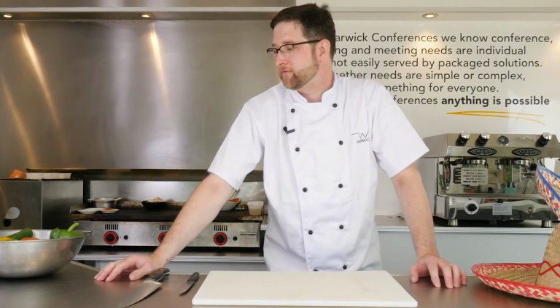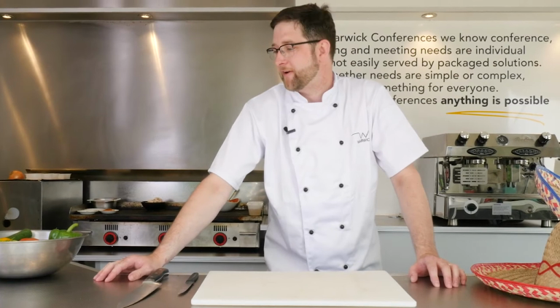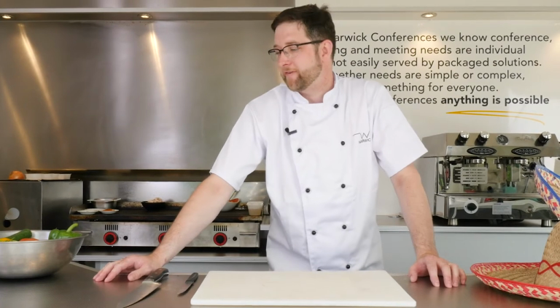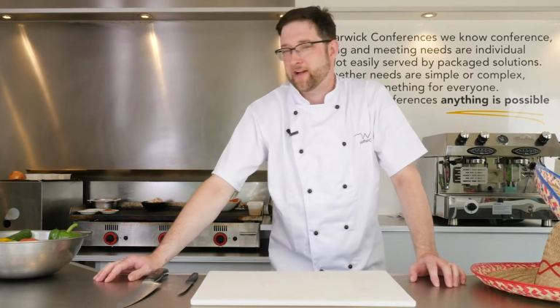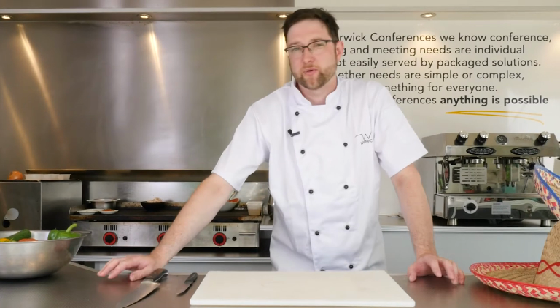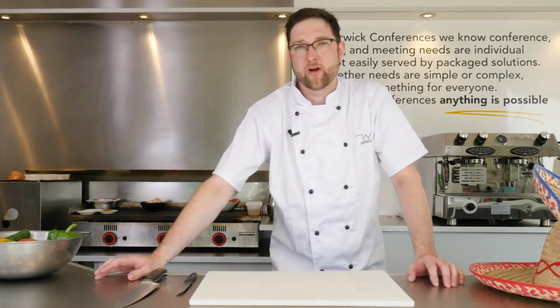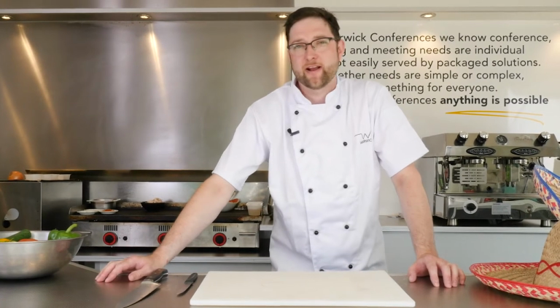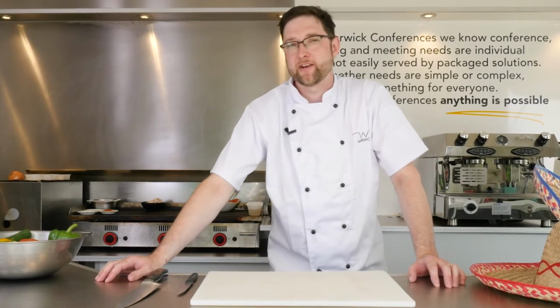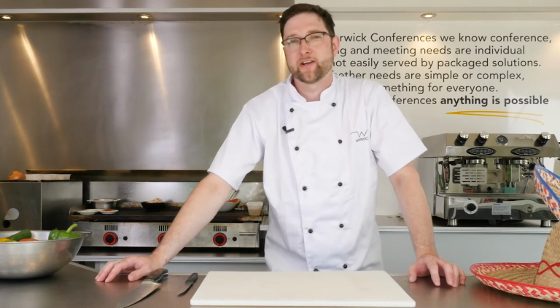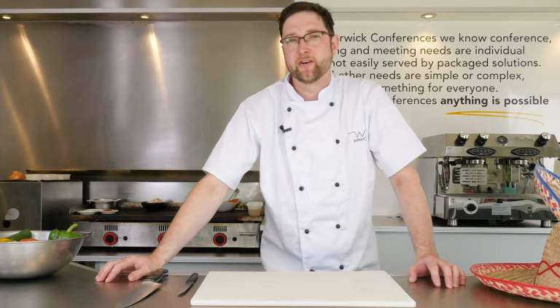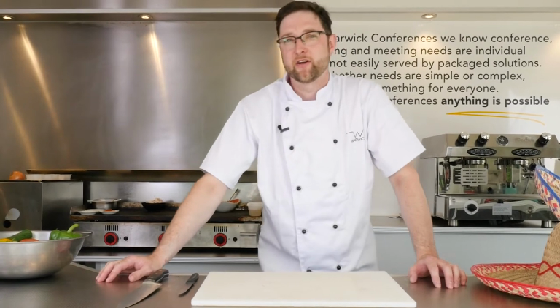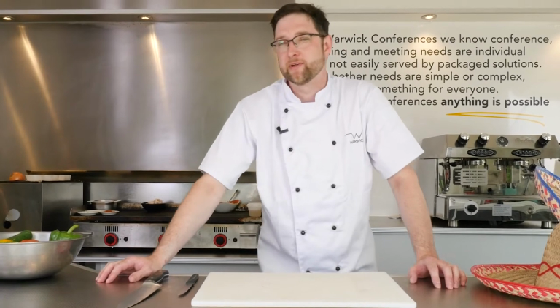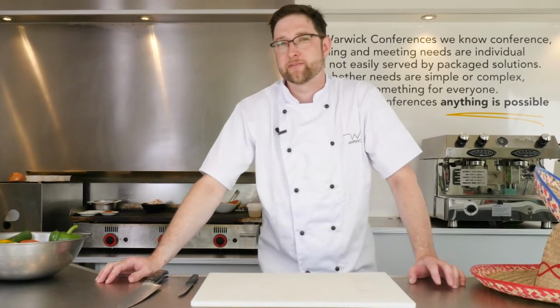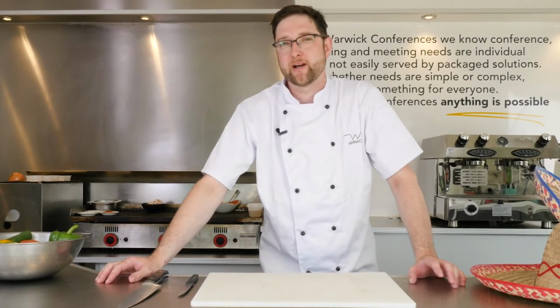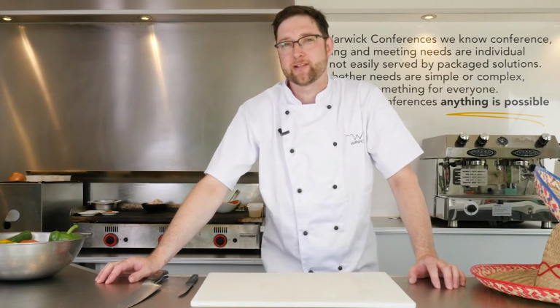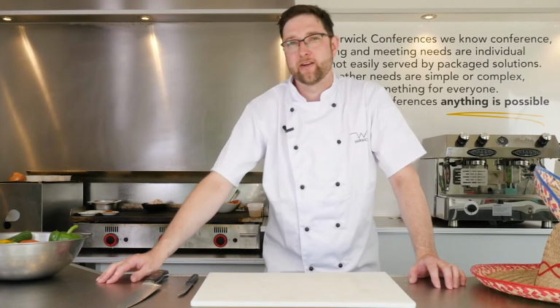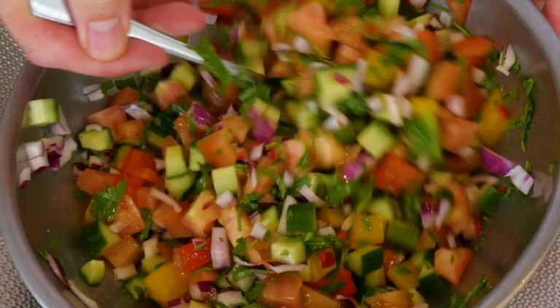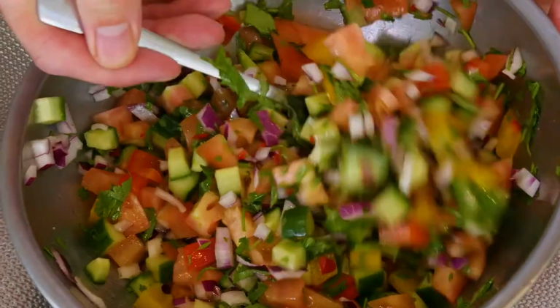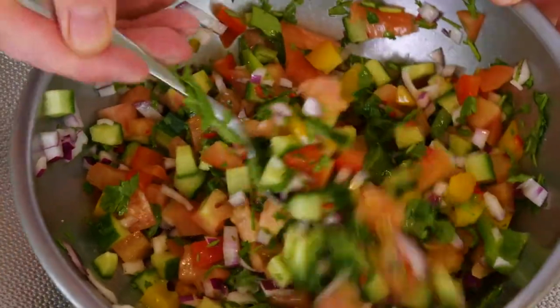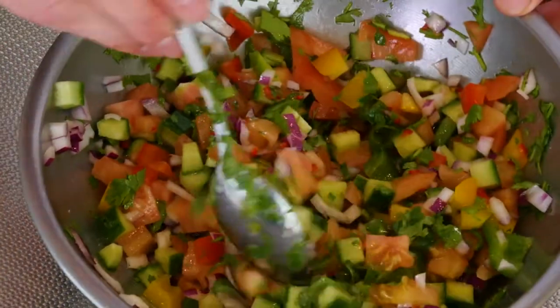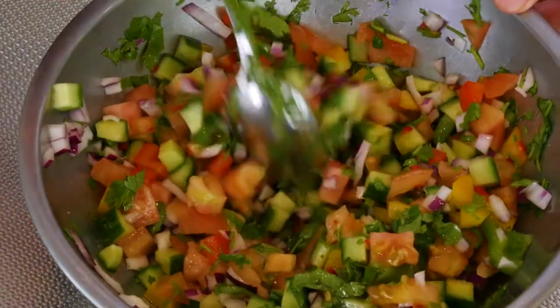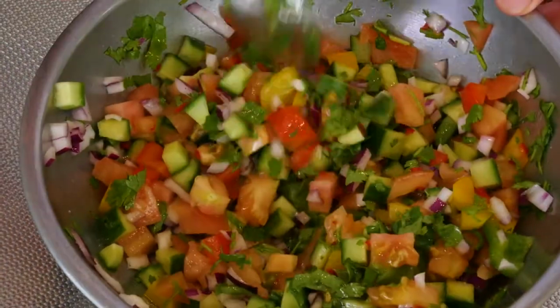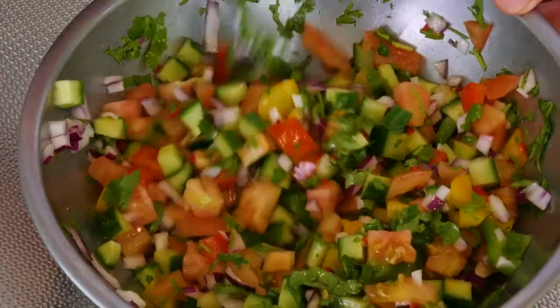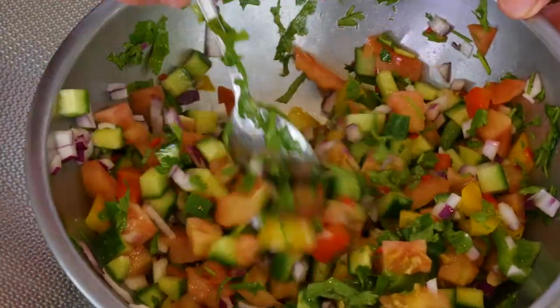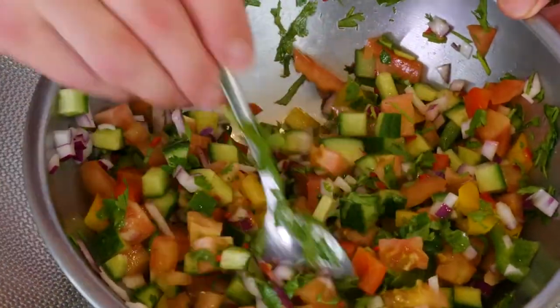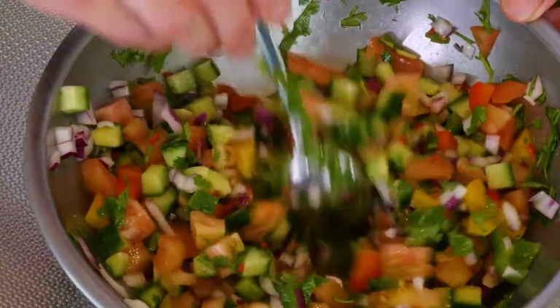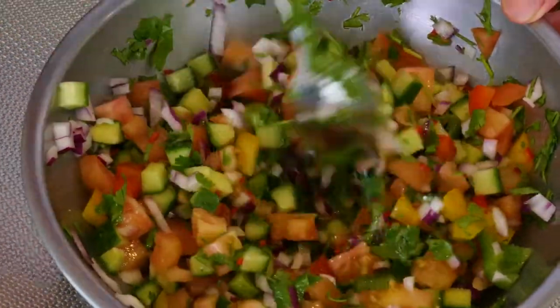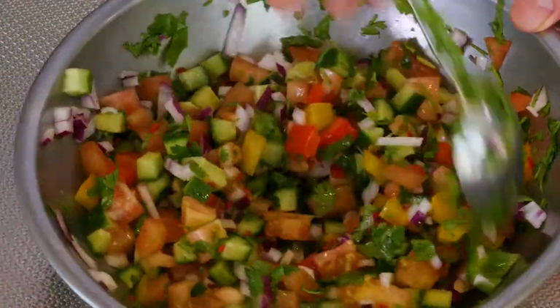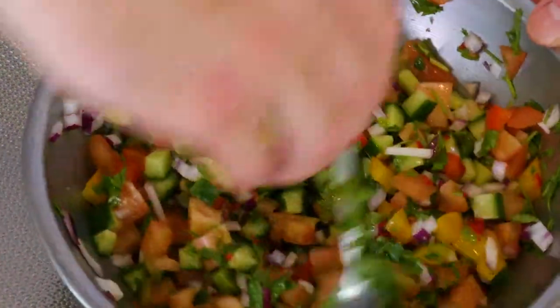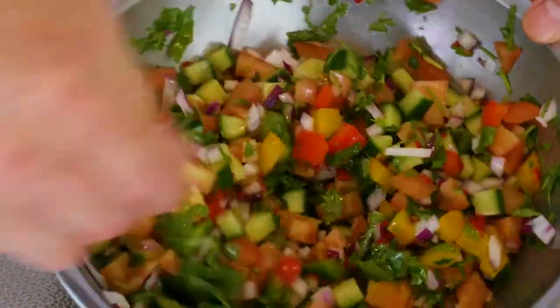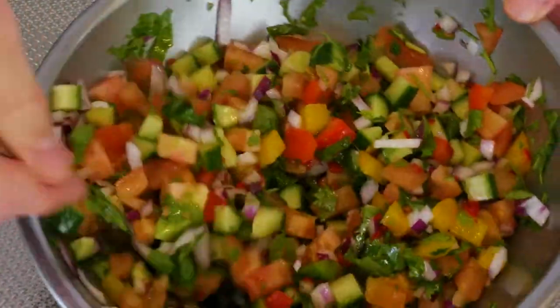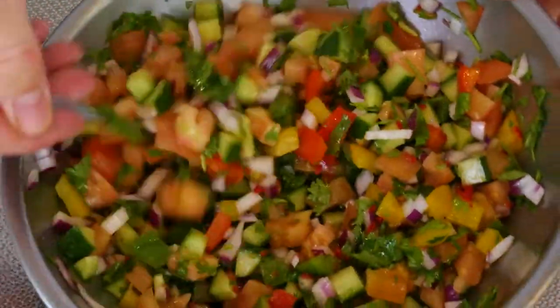It's very fresh with coriander, cucumber, tomato, fresh peppers, white wine vinegar, salt and some sugar.